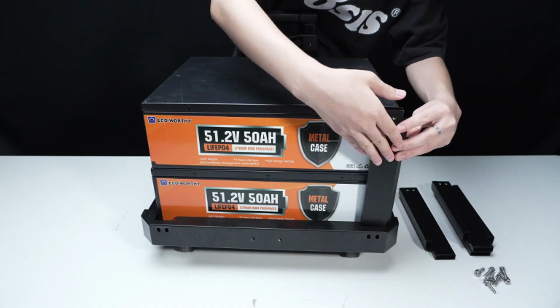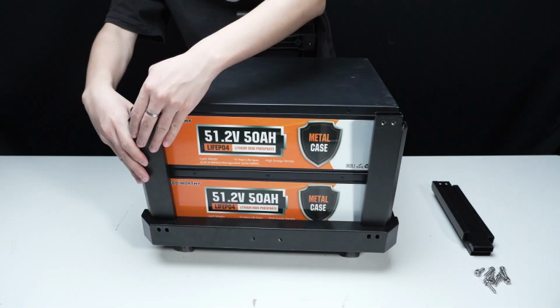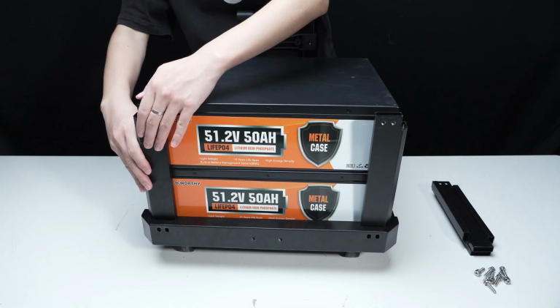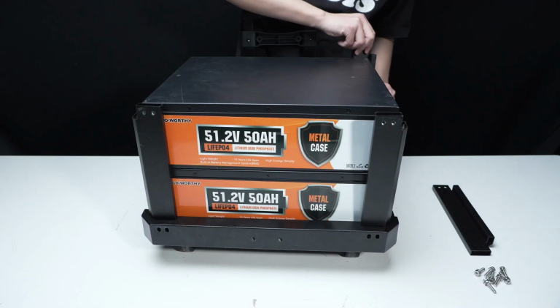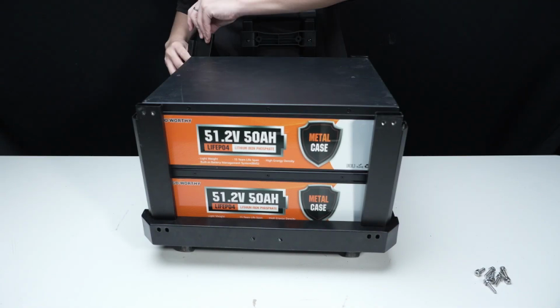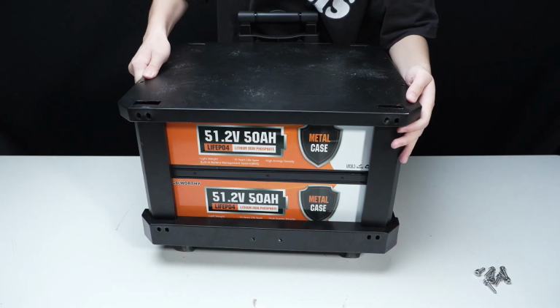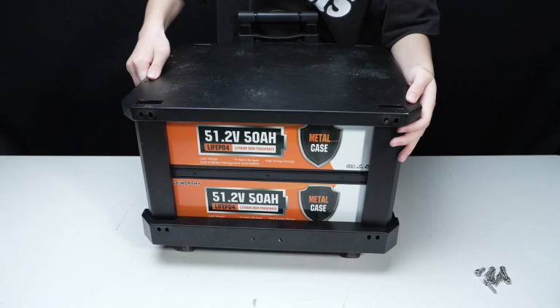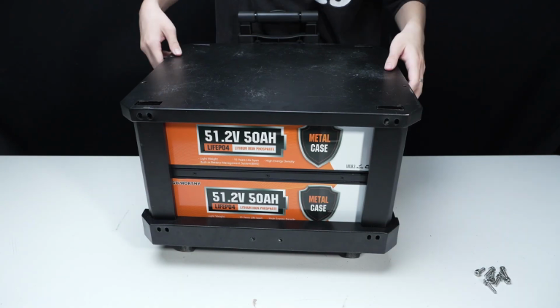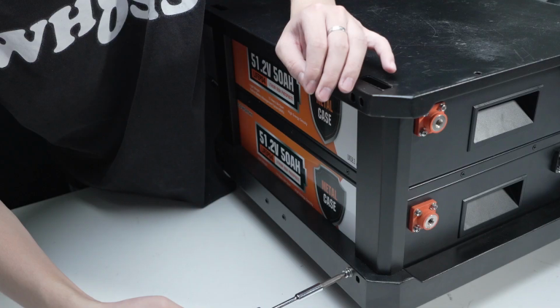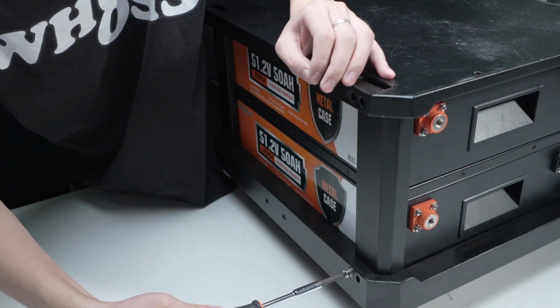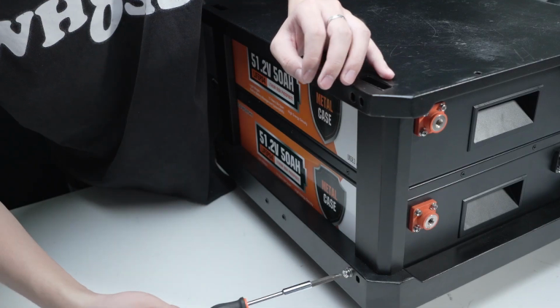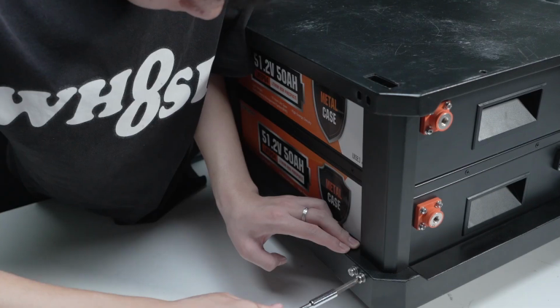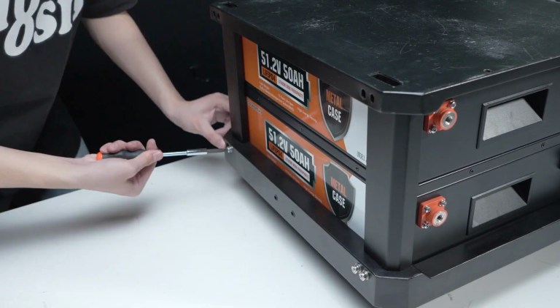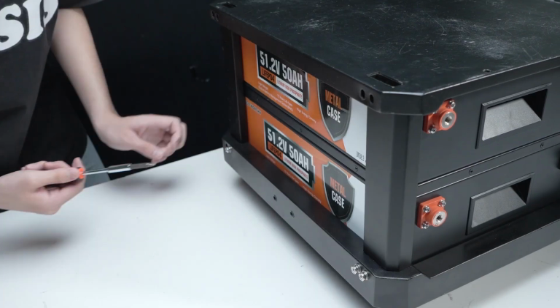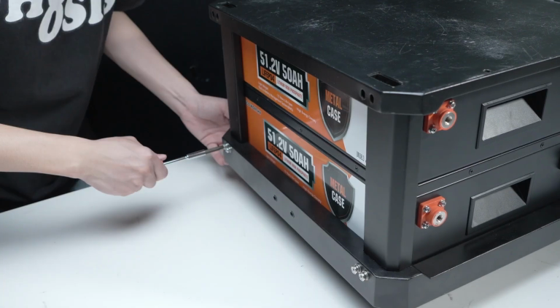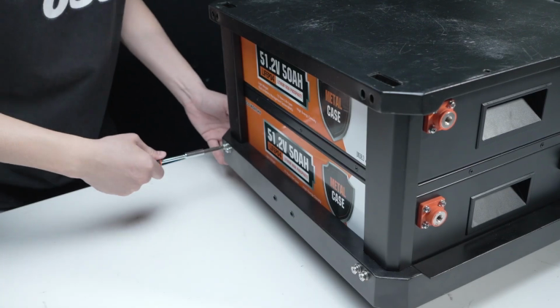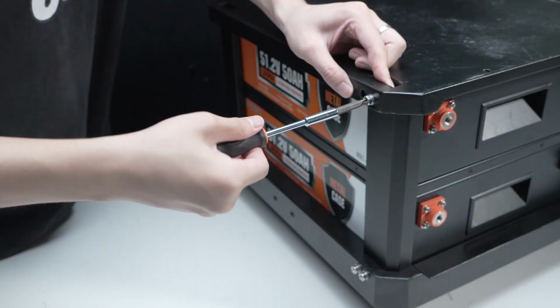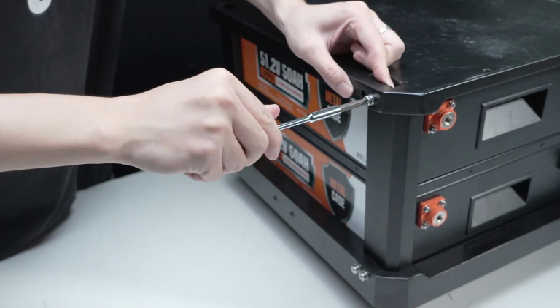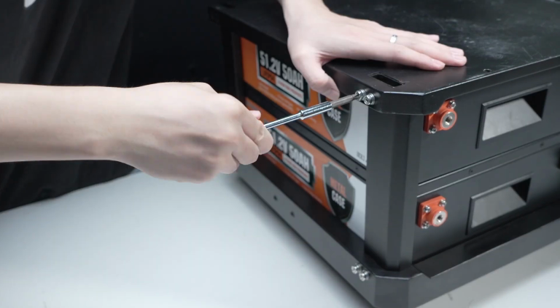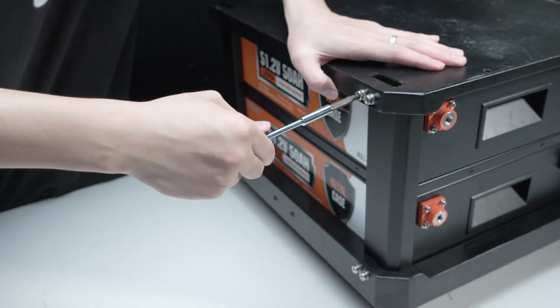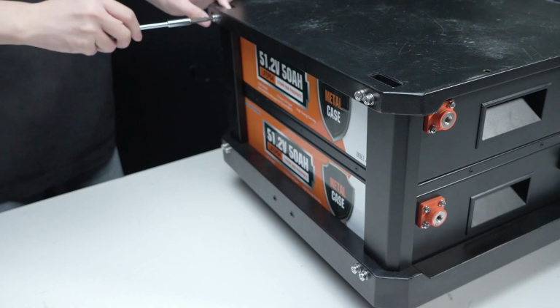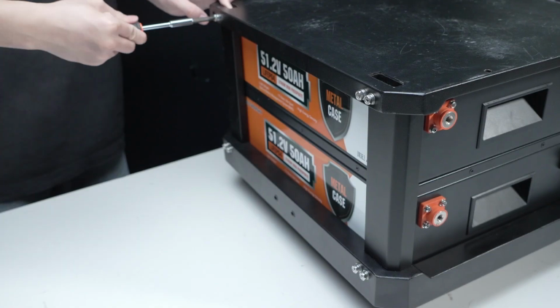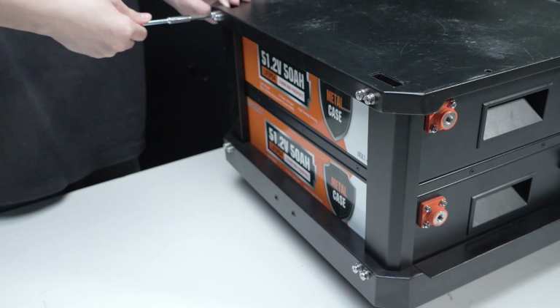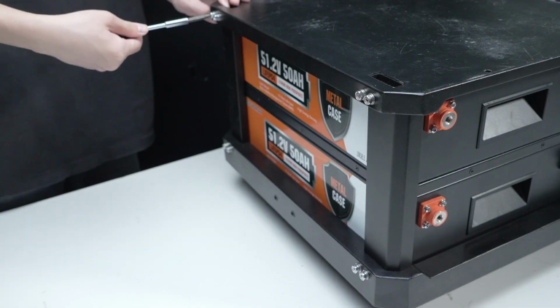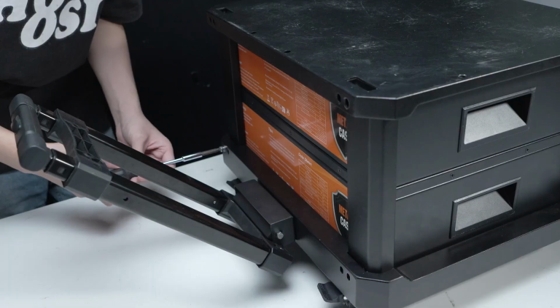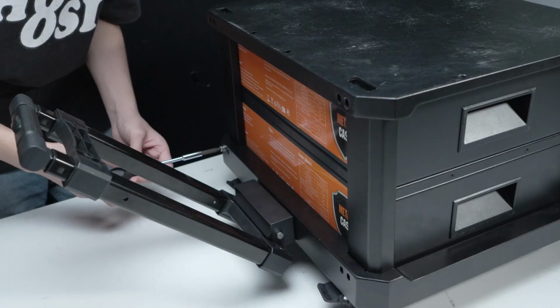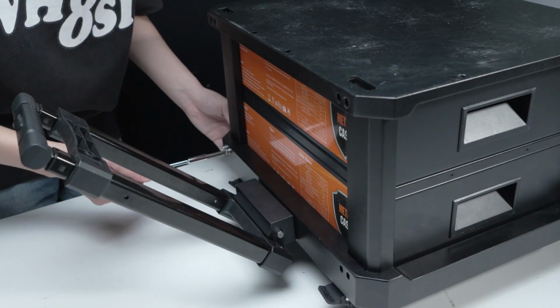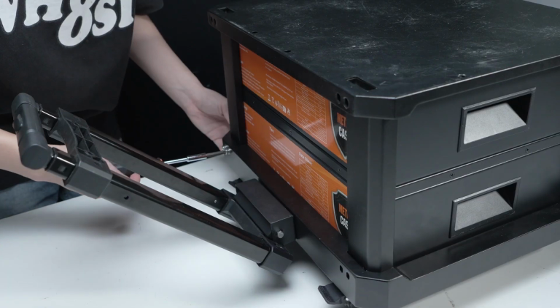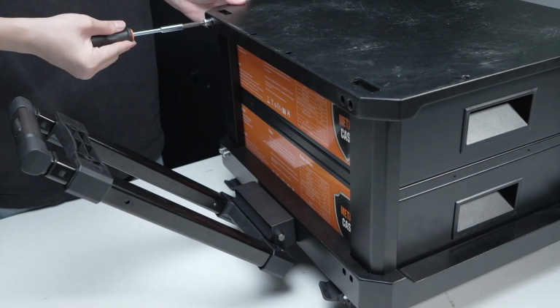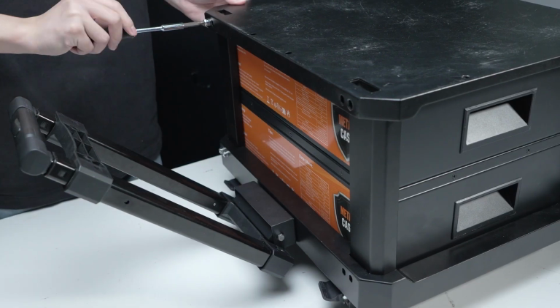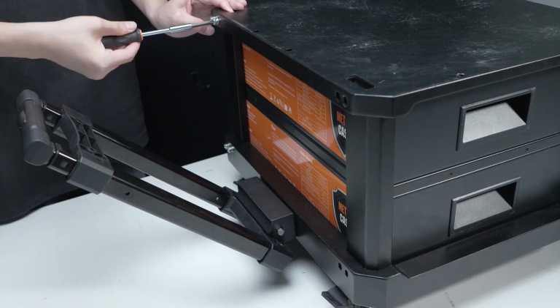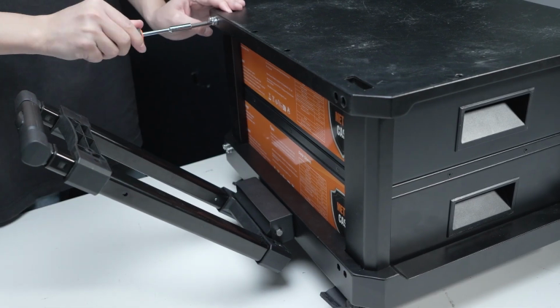Each battery terminal has protective caps on the positive and negative ends to prevent electric shocks and ensure safety during use.